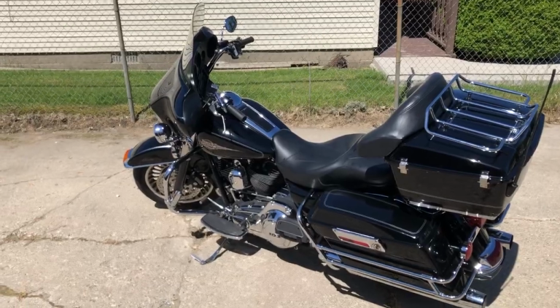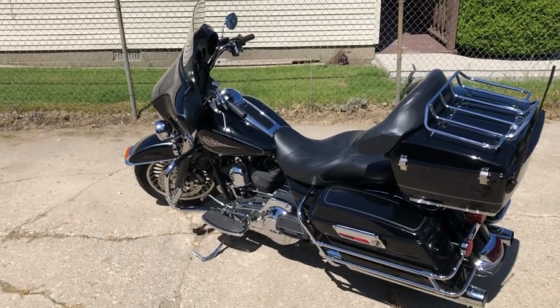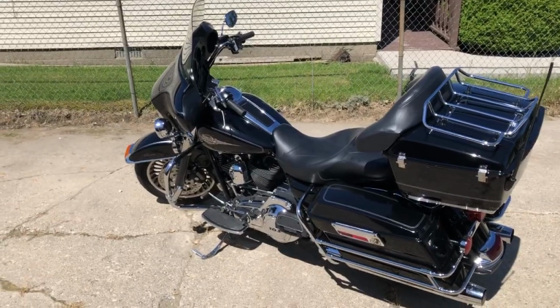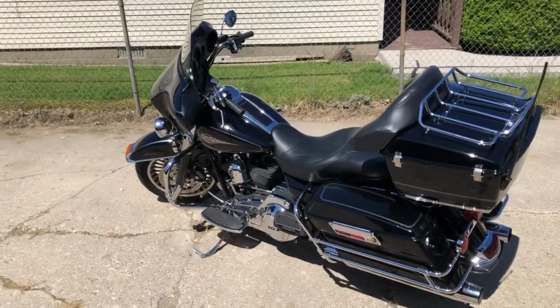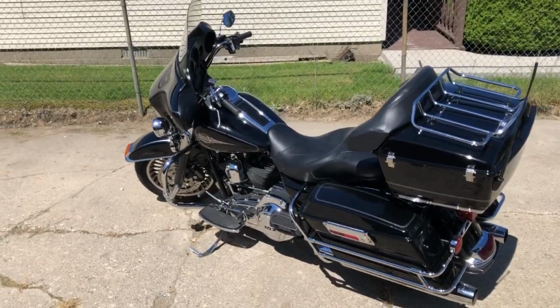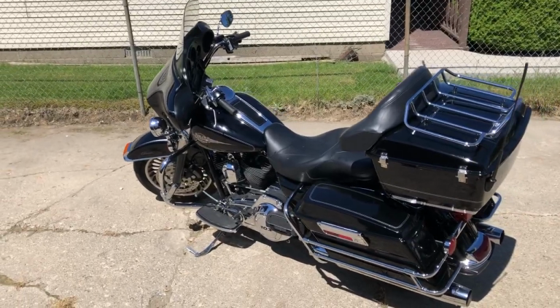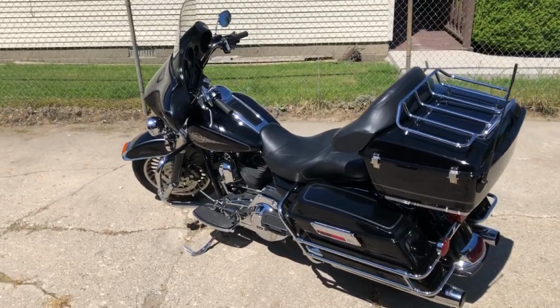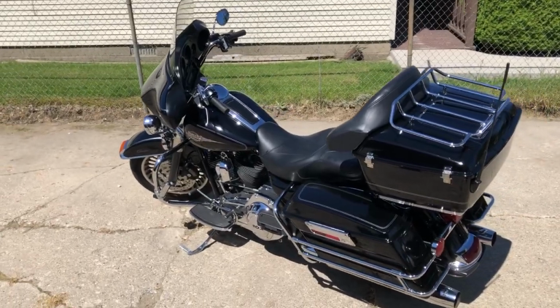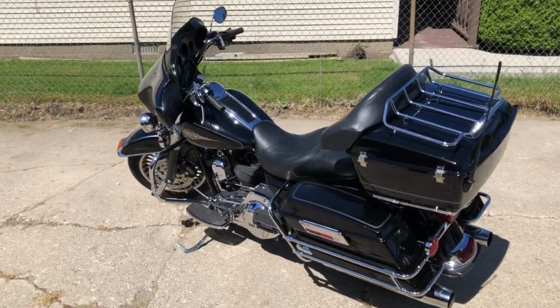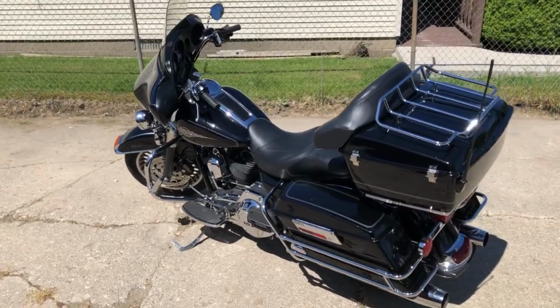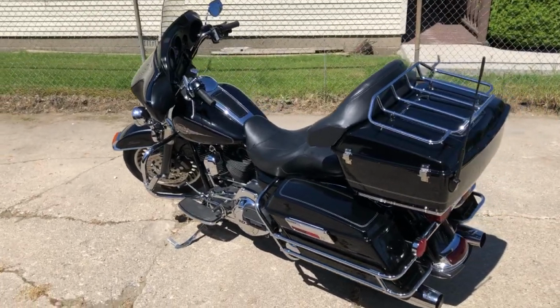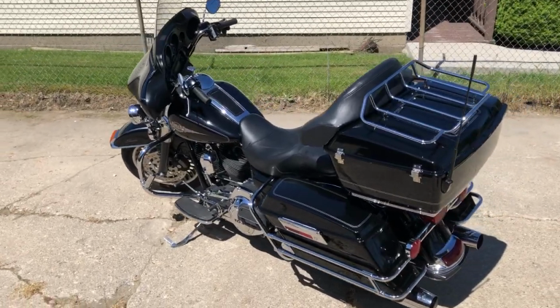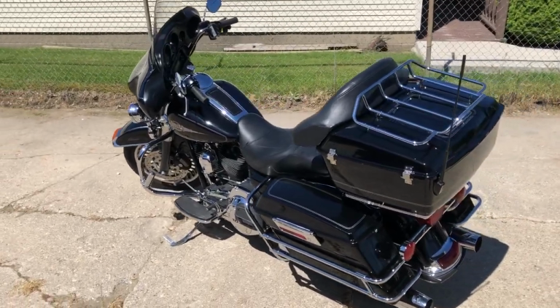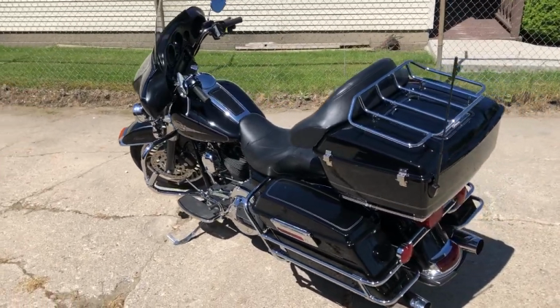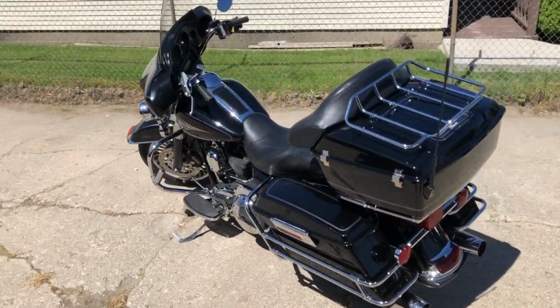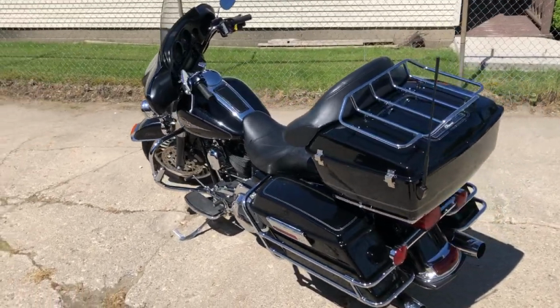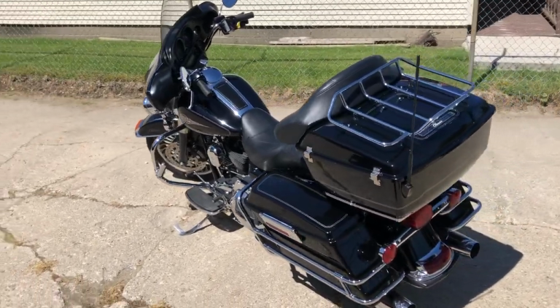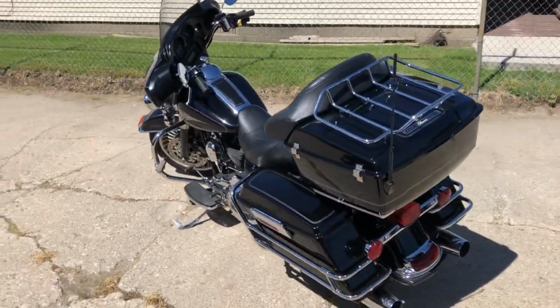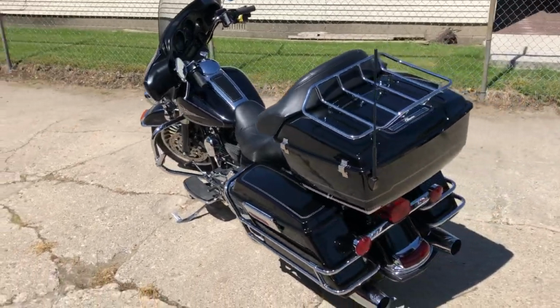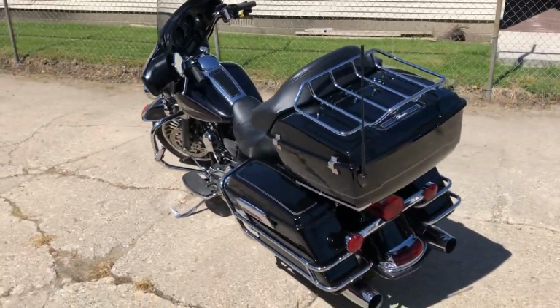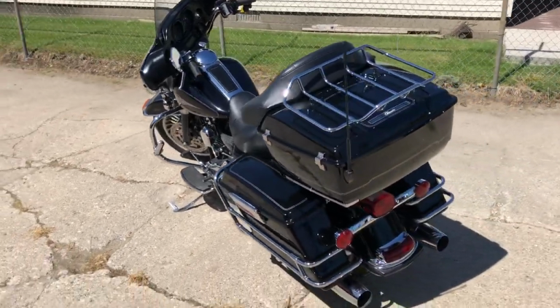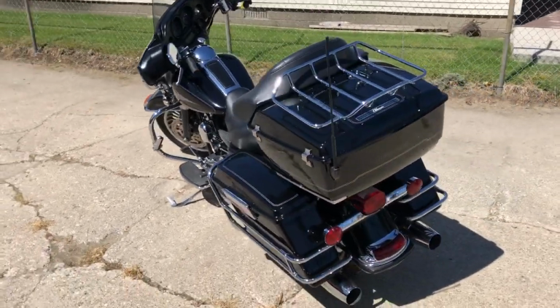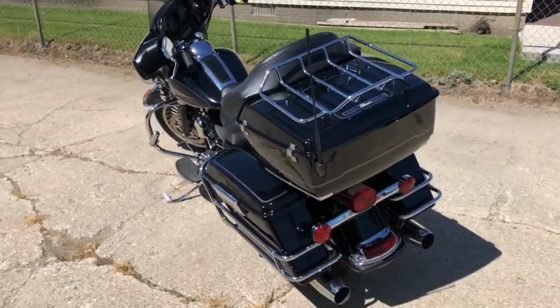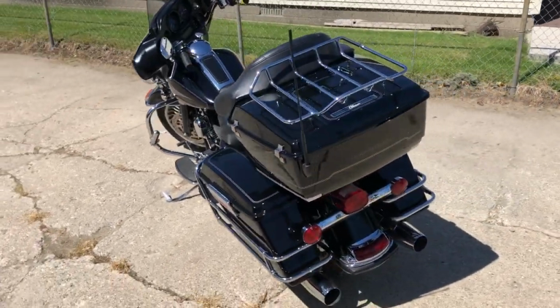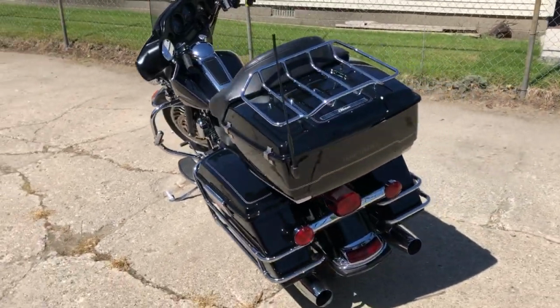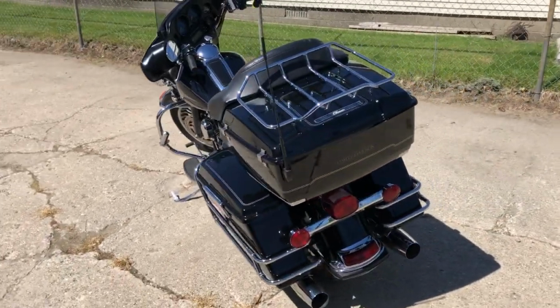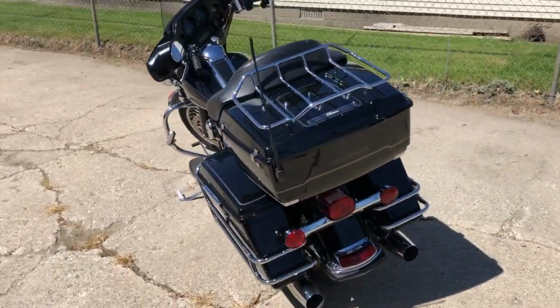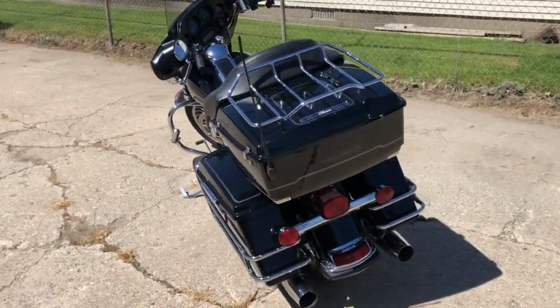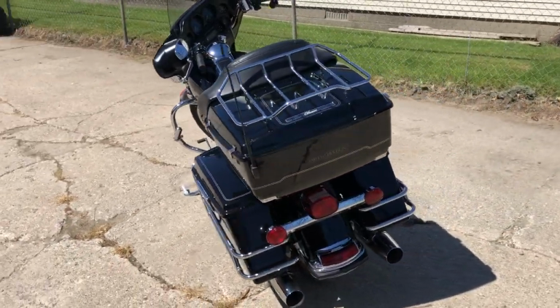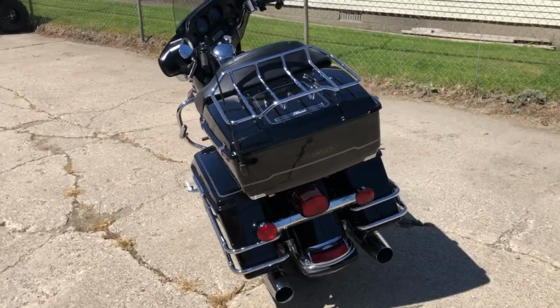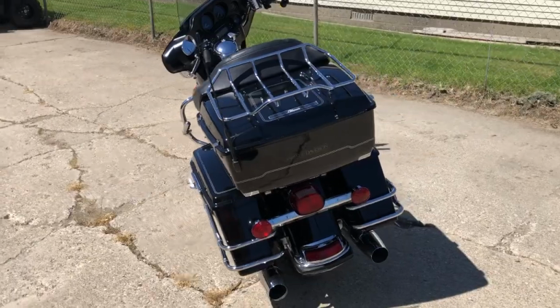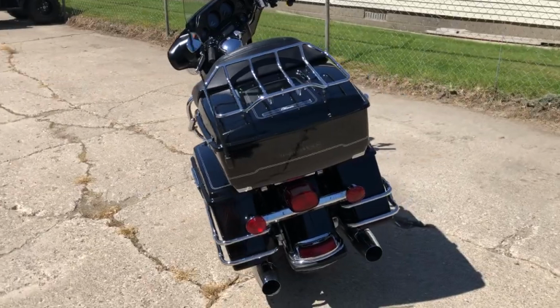Hey guys, ApprovalPowerSports.com here, doing some videos on some stuff that just came into the showroom. Check this one out.